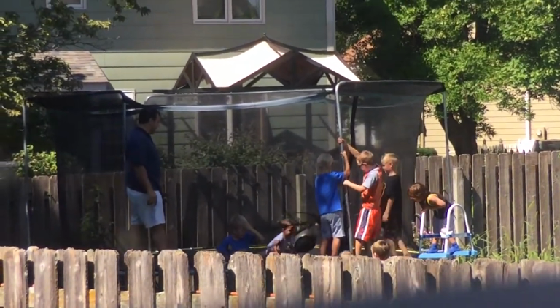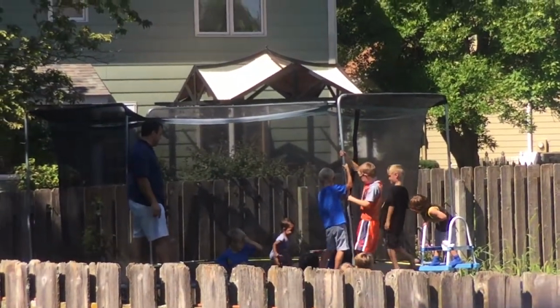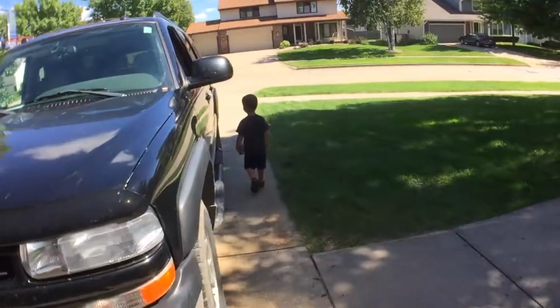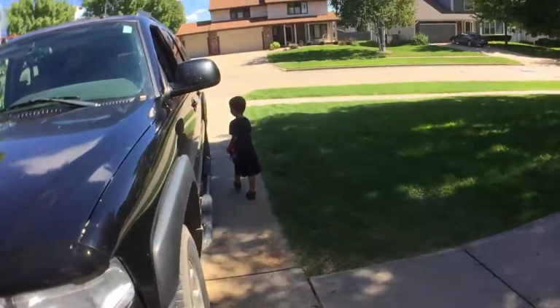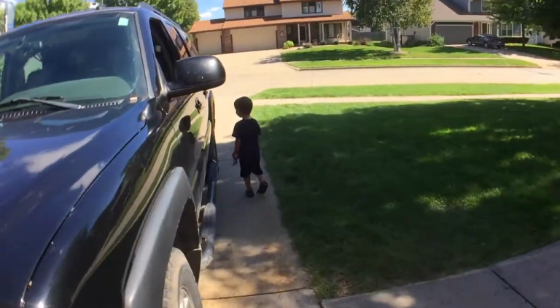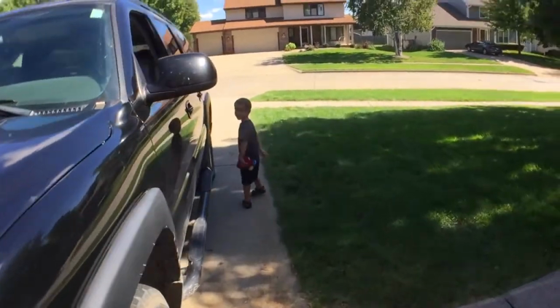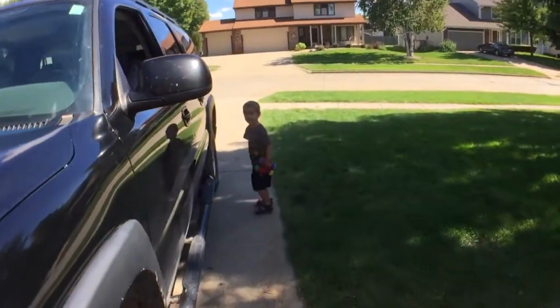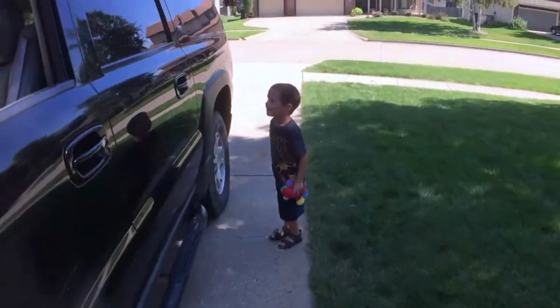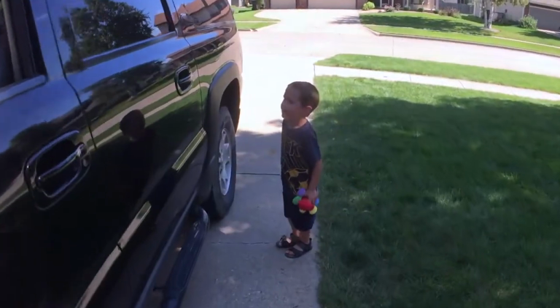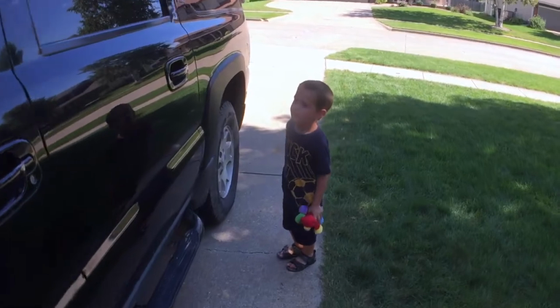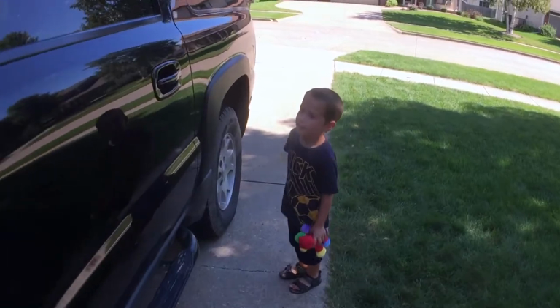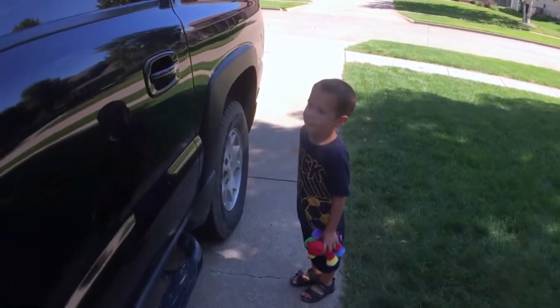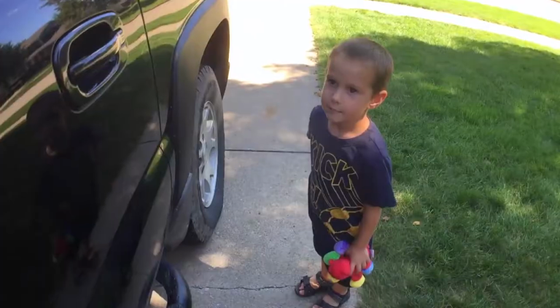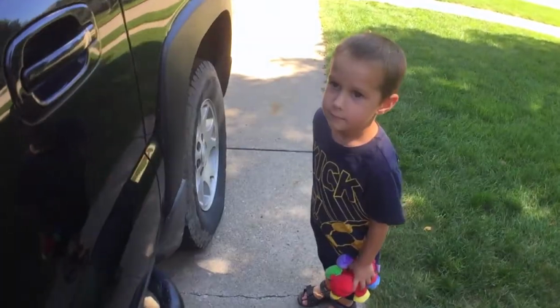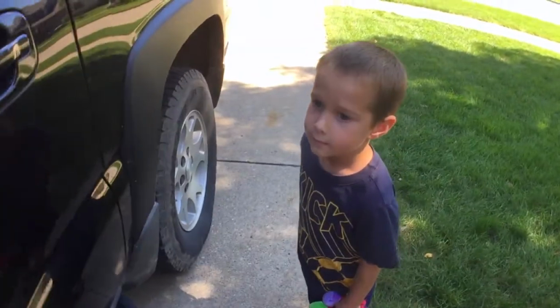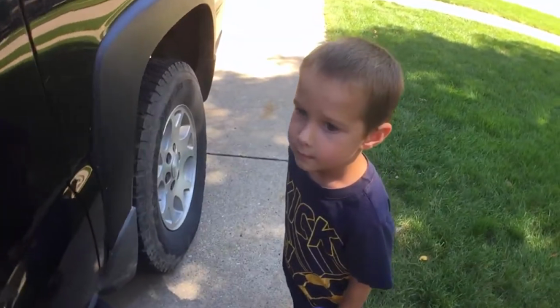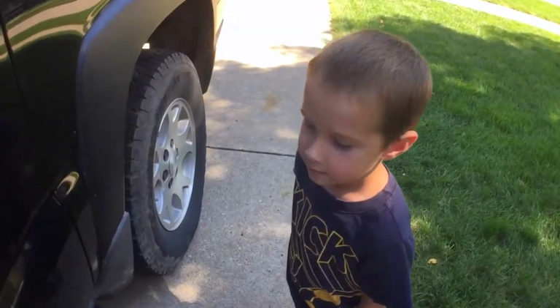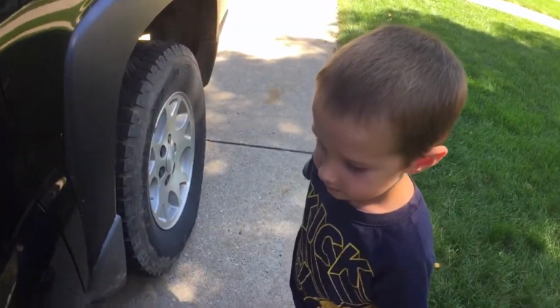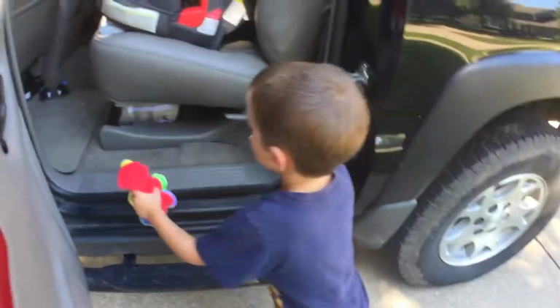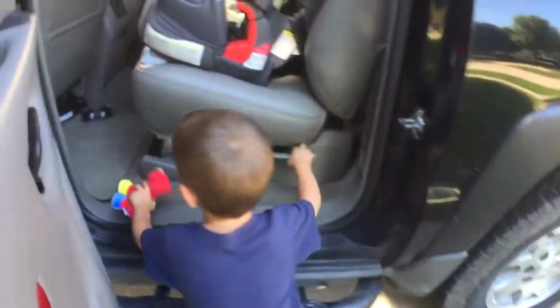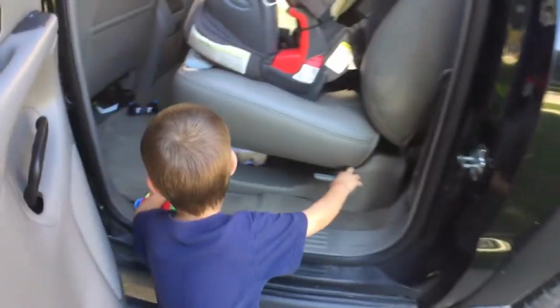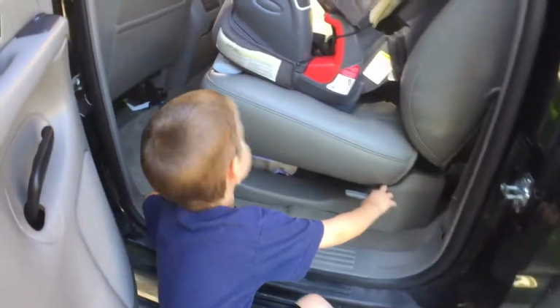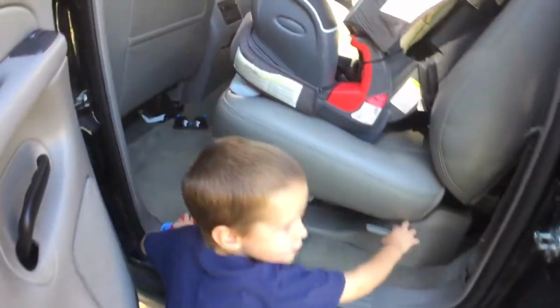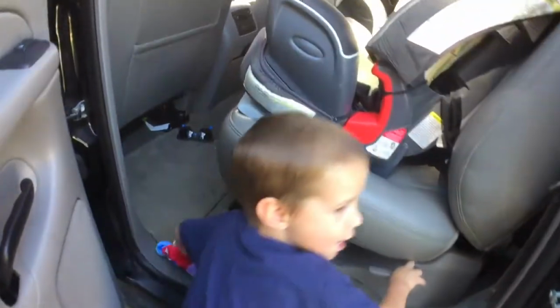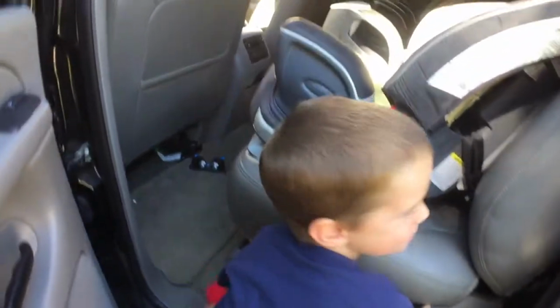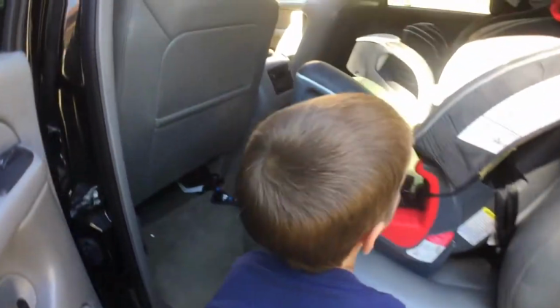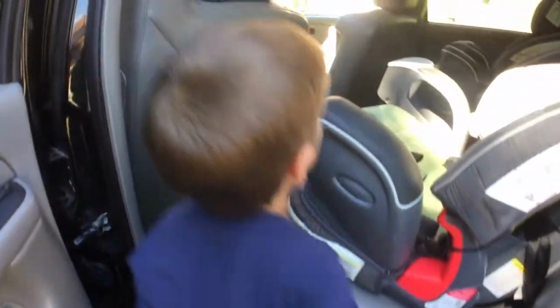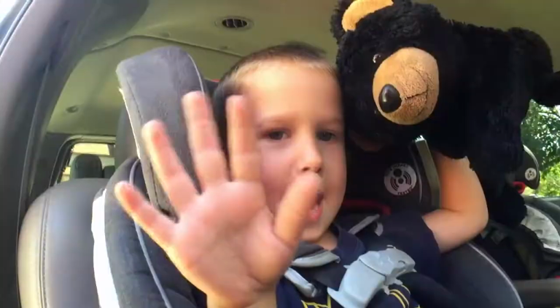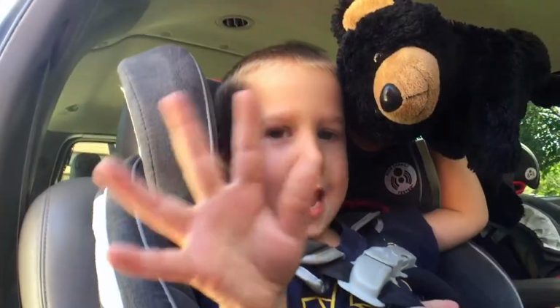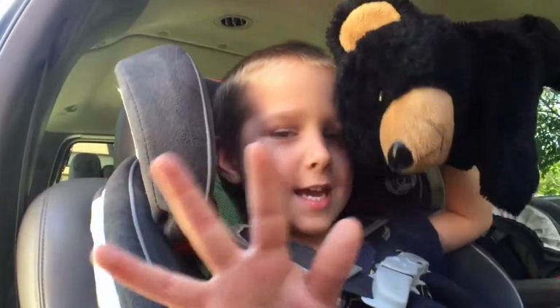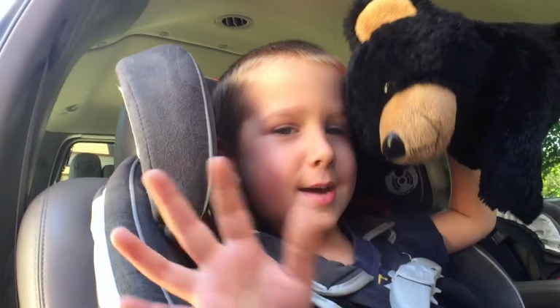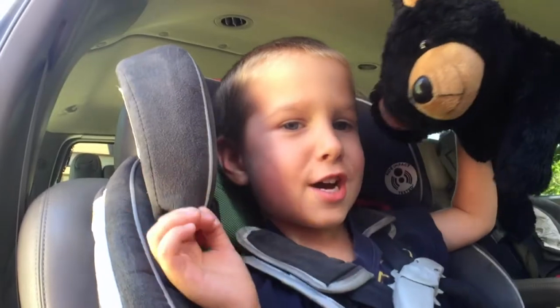Are you gonna go with daddy? Should we roll the windows down and turn up the music really loud? What do you think about that? Yes! Hi camera!